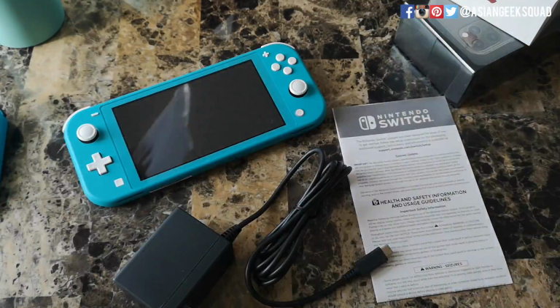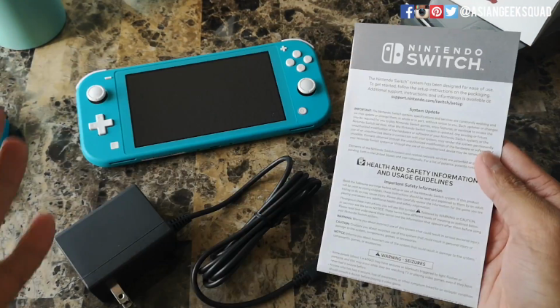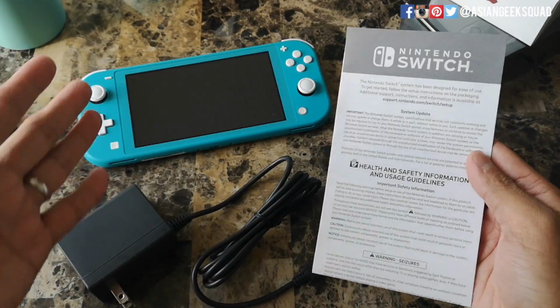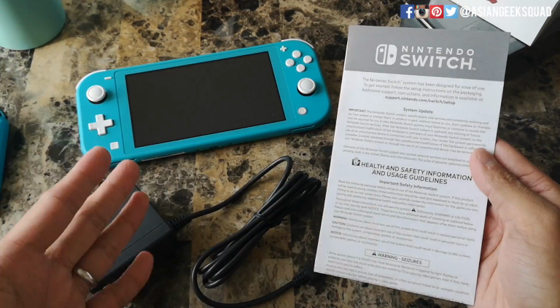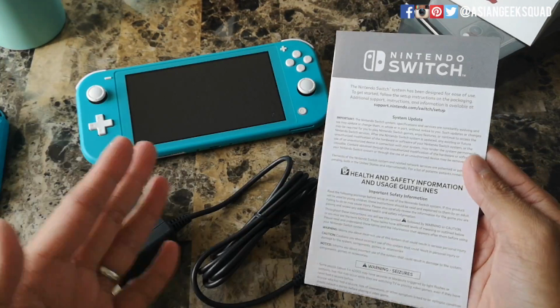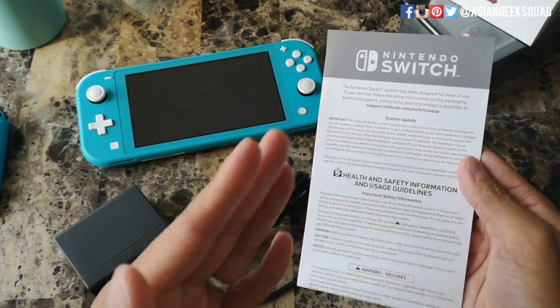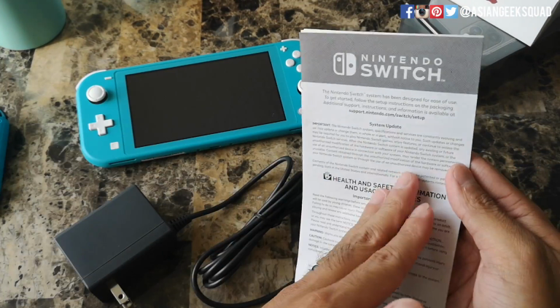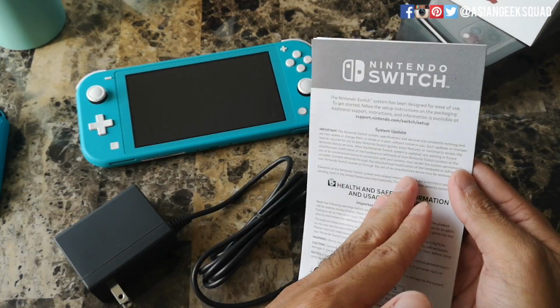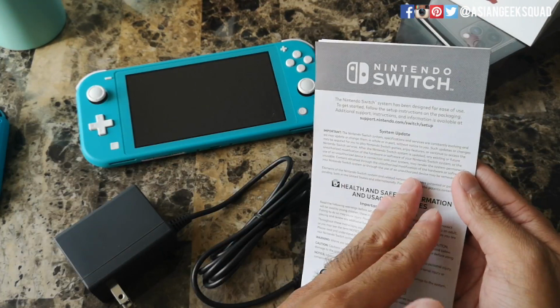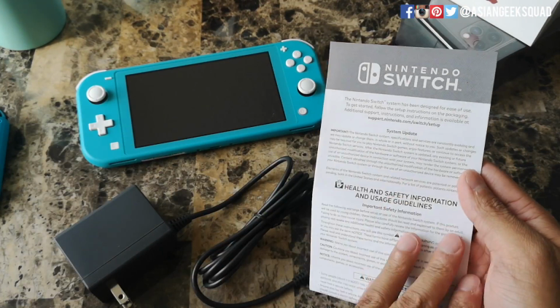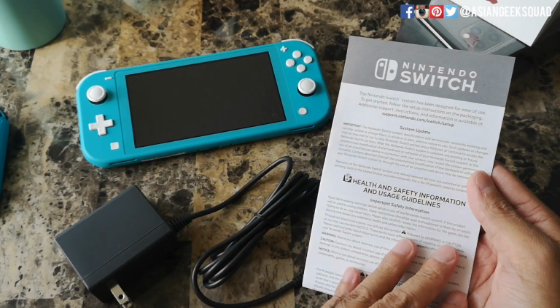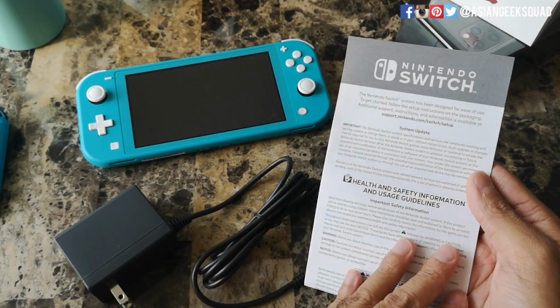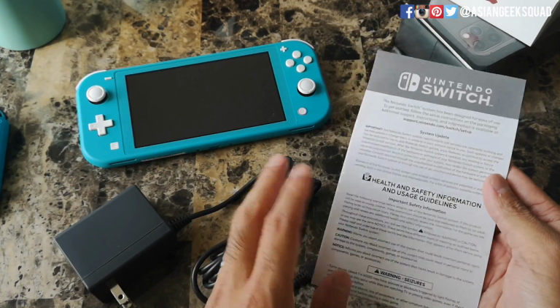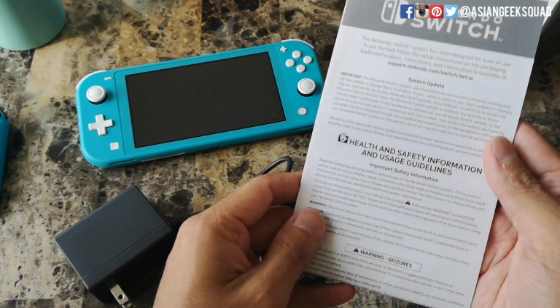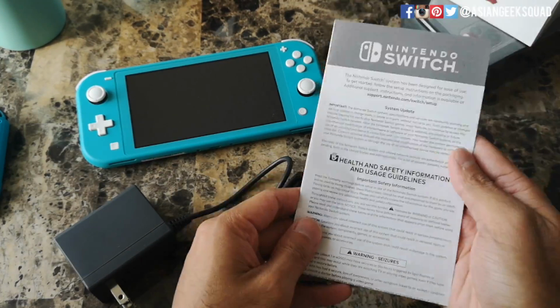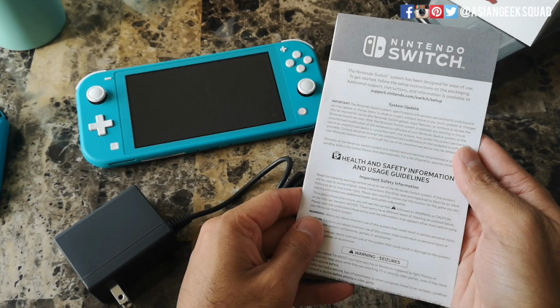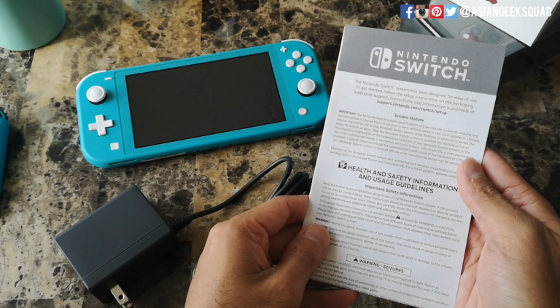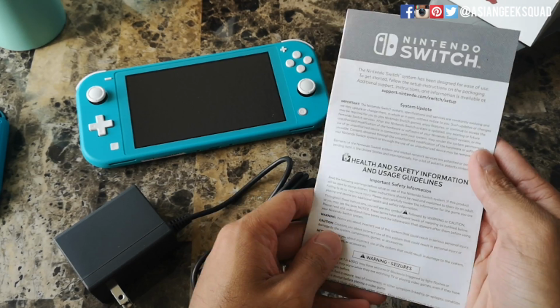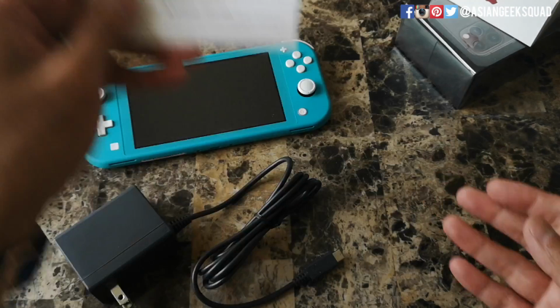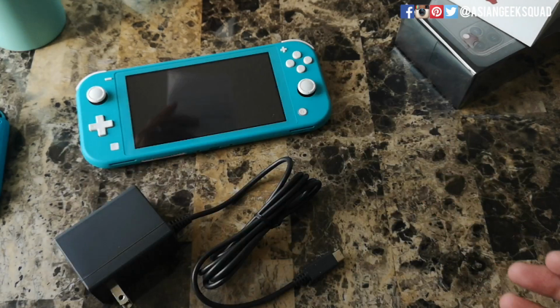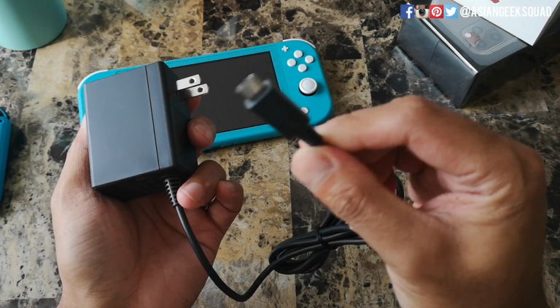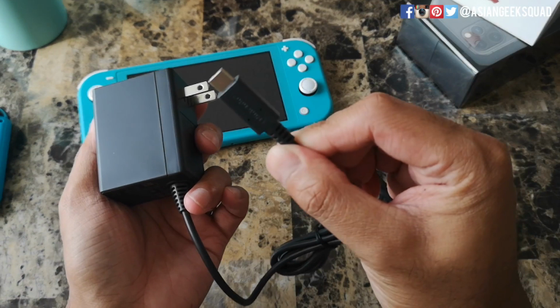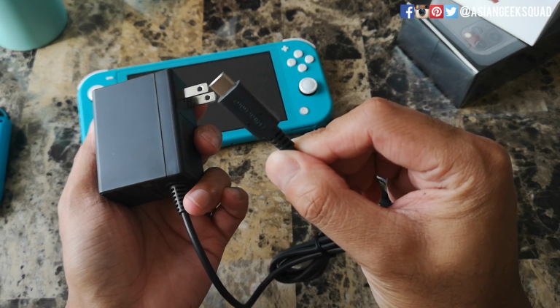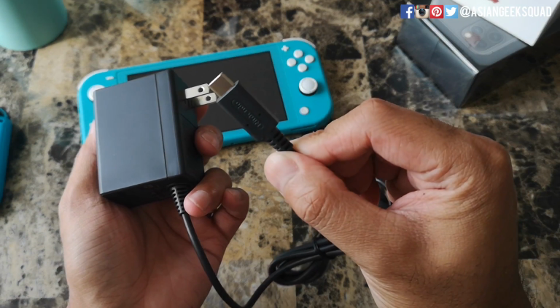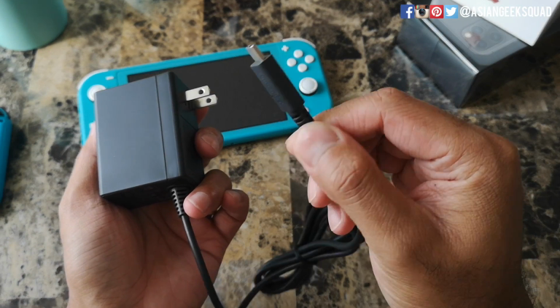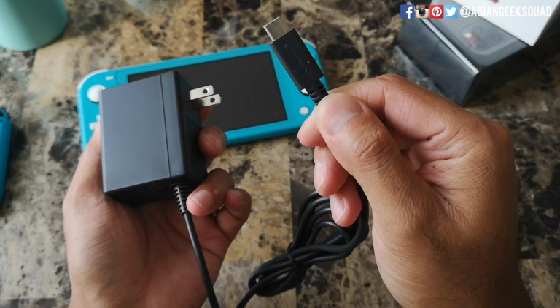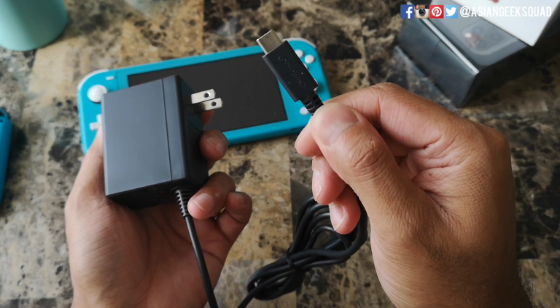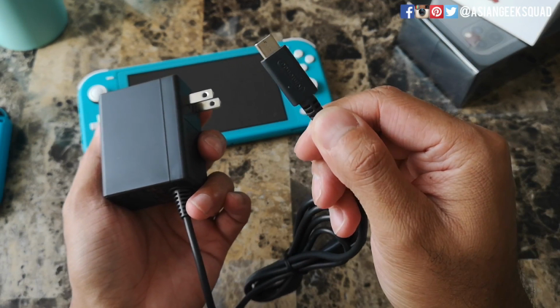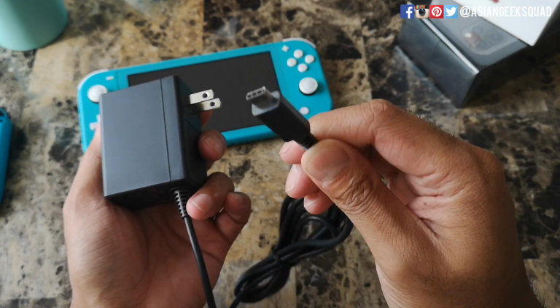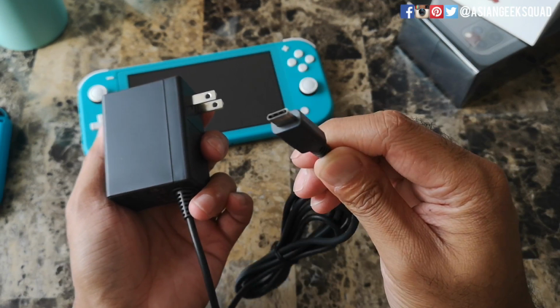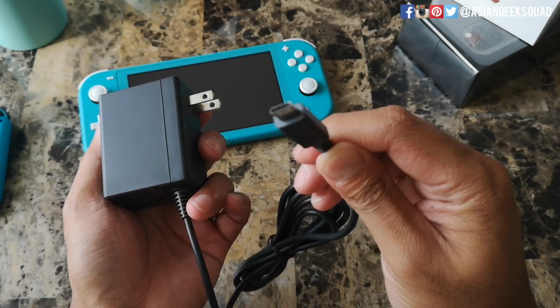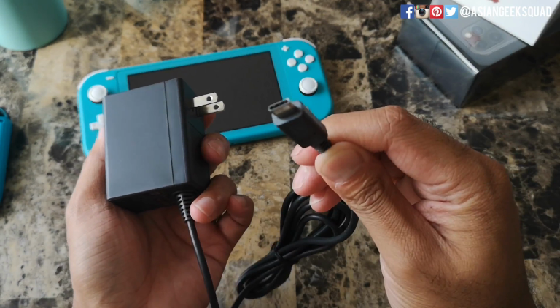Inside we have three things: one pamphlet for us to read, but we're not. Next up we have the wall charger. This is USB-C.